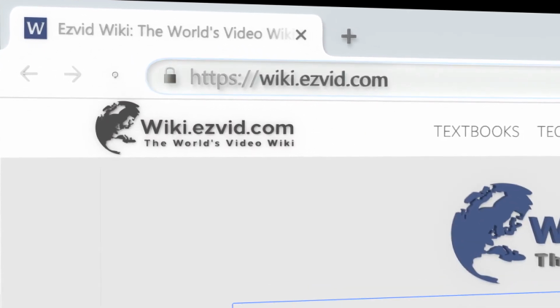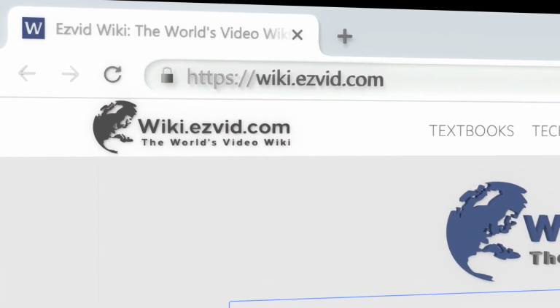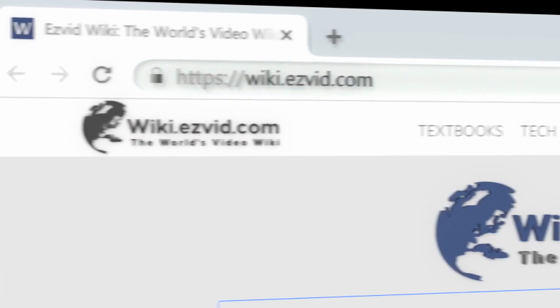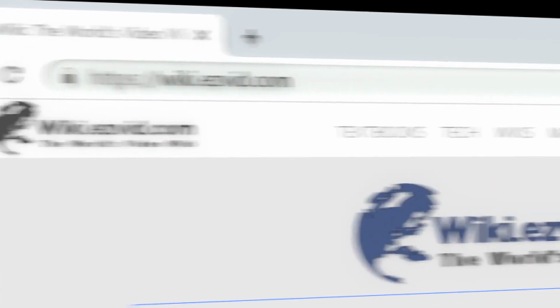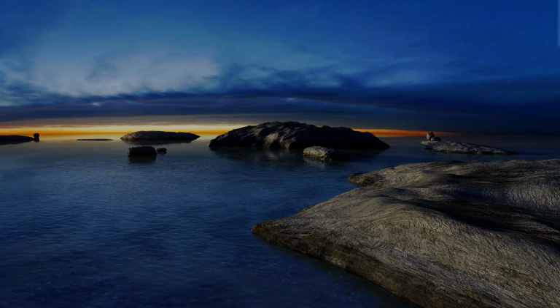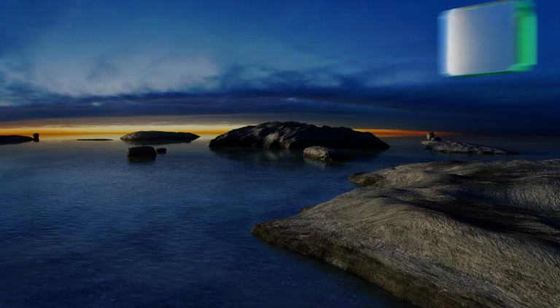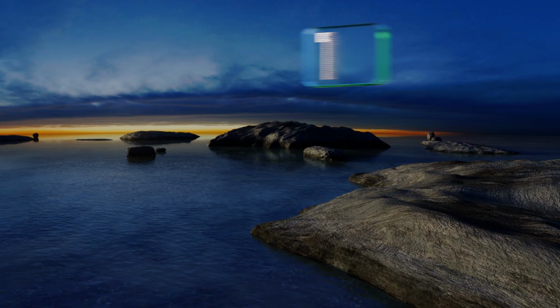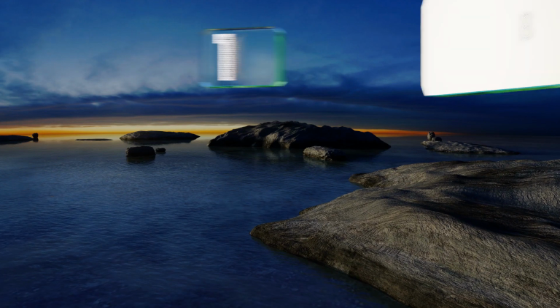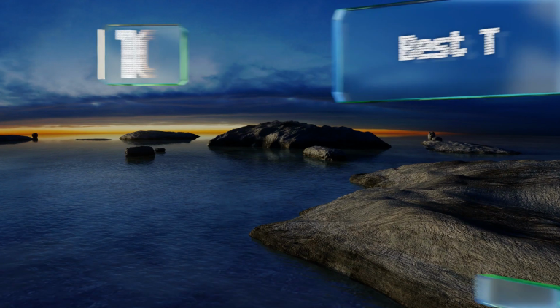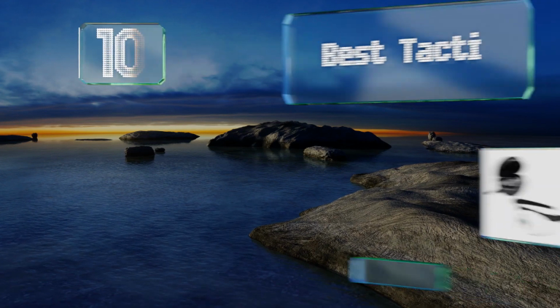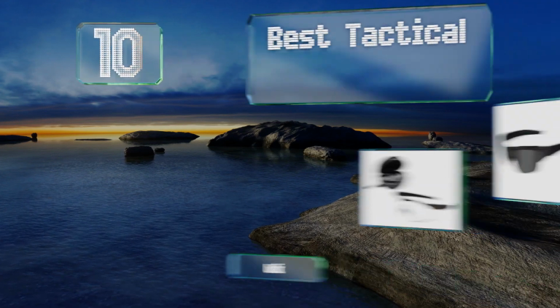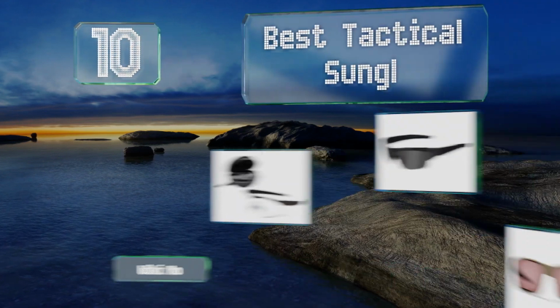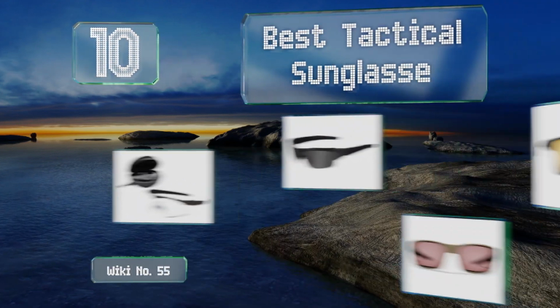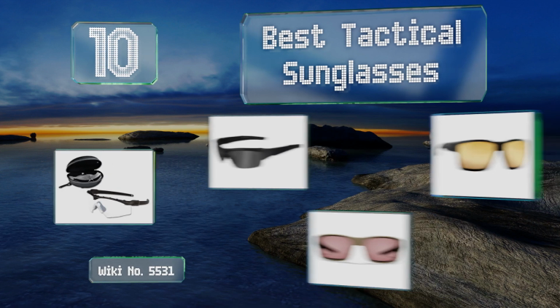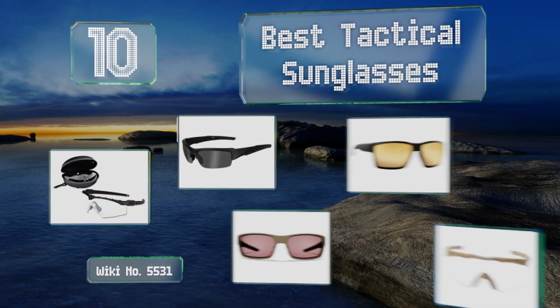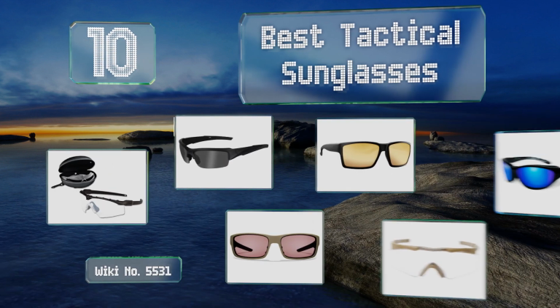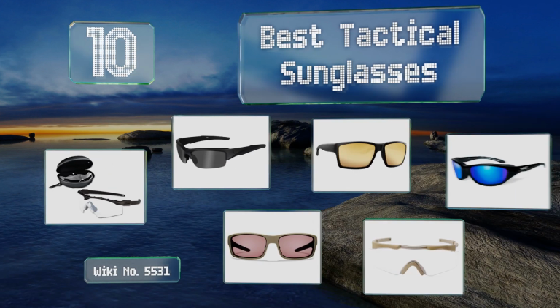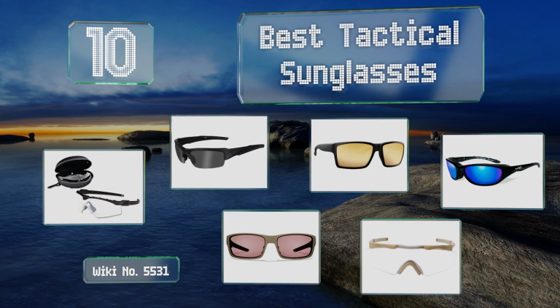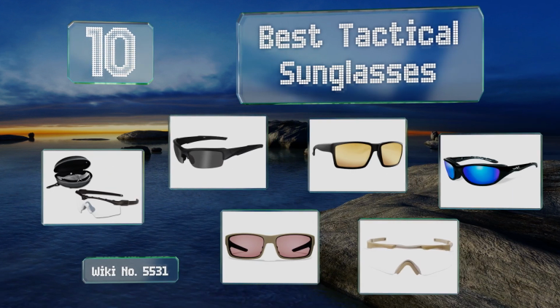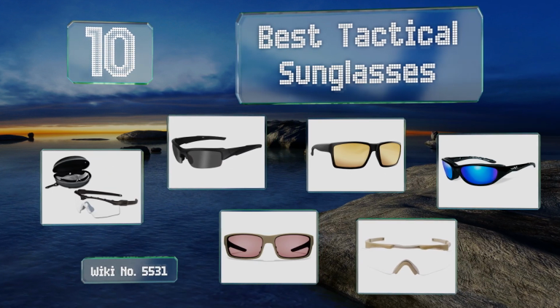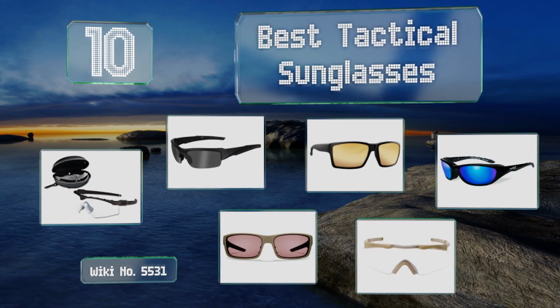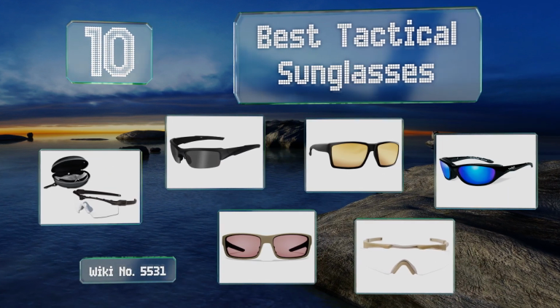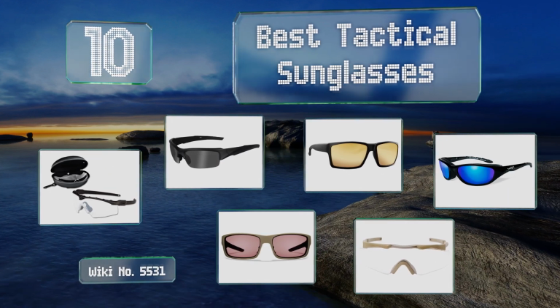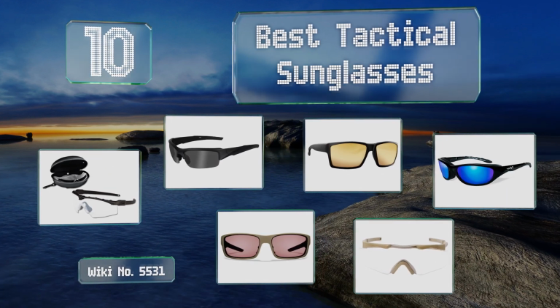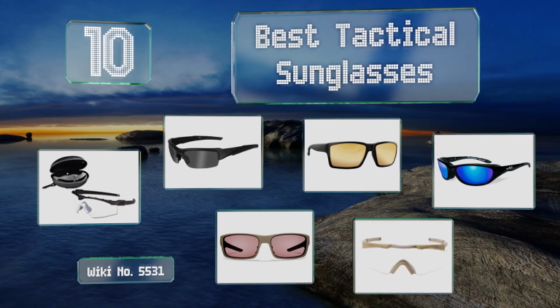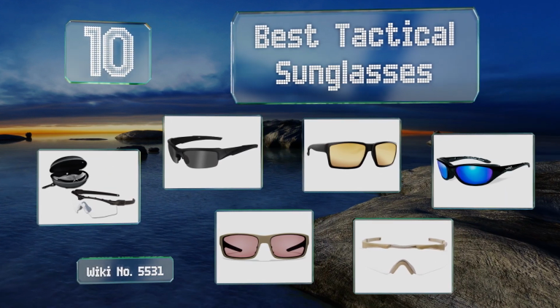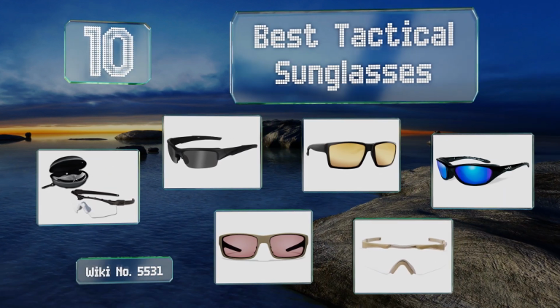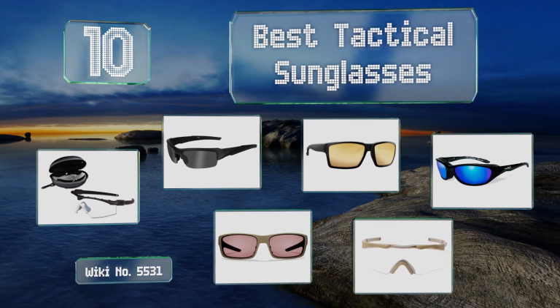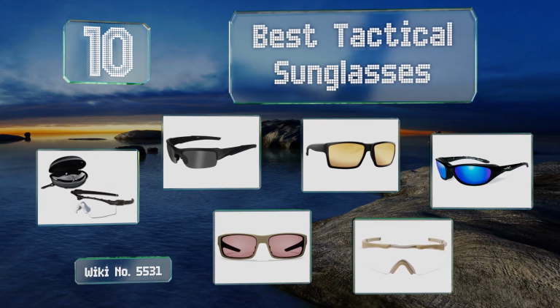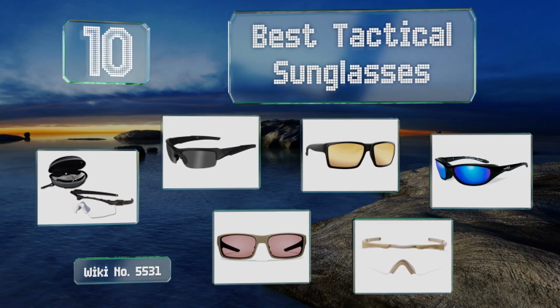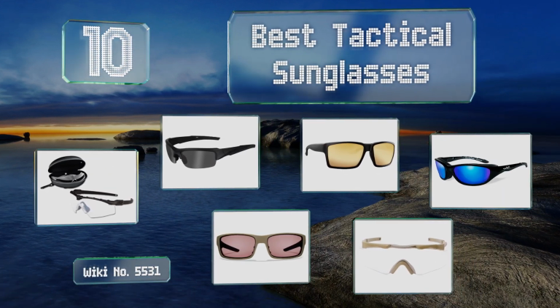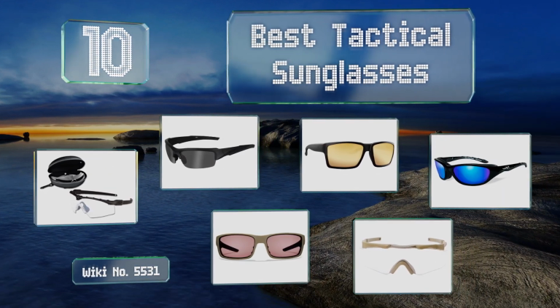EasyVid presents the 10 best tactical sunglasses. Let's get started with the list.